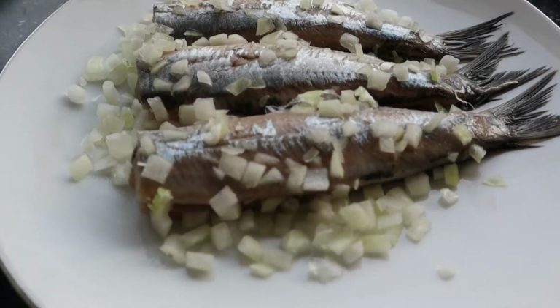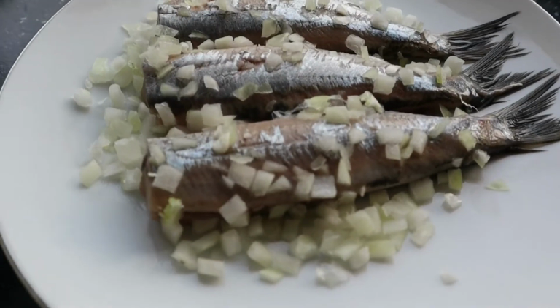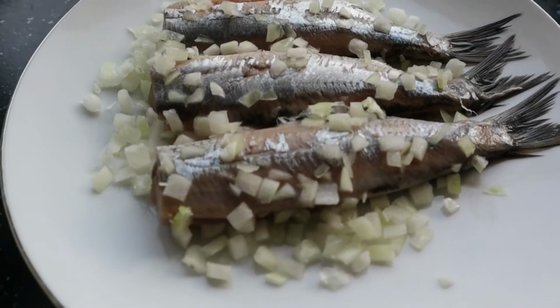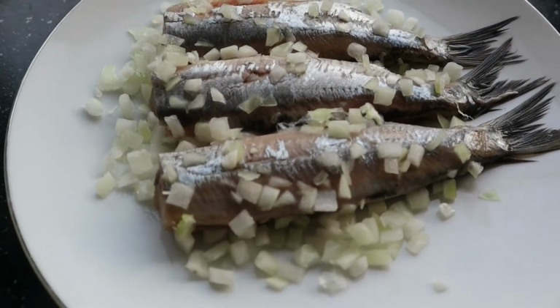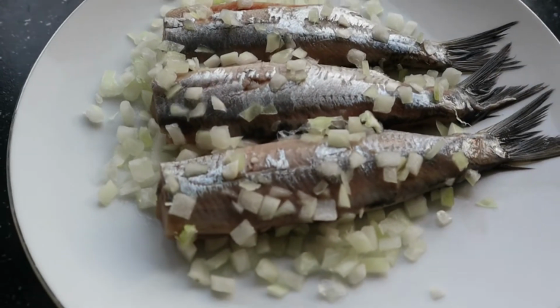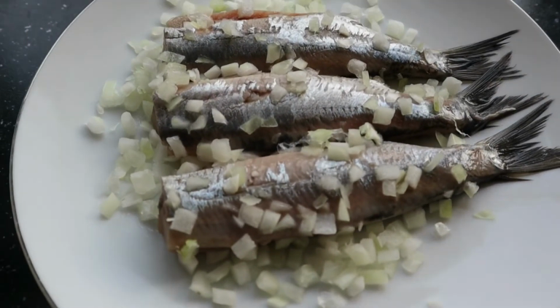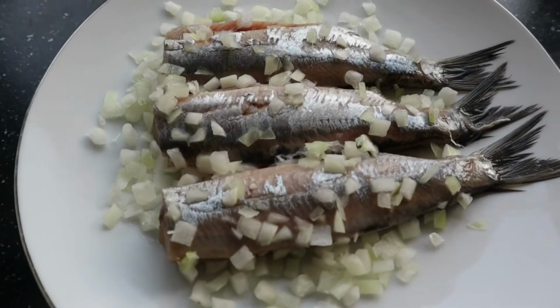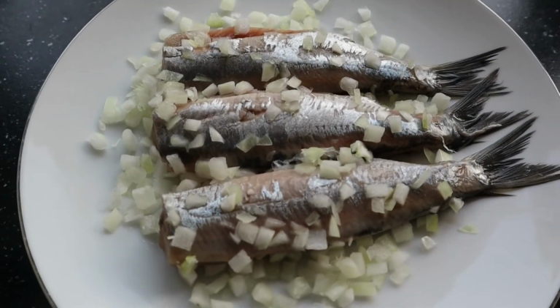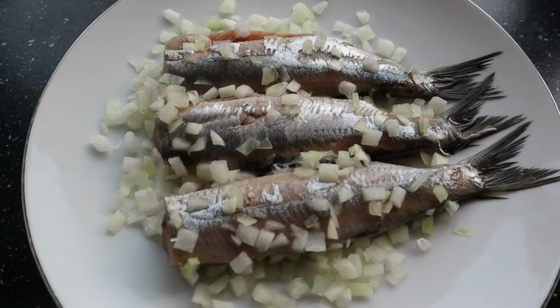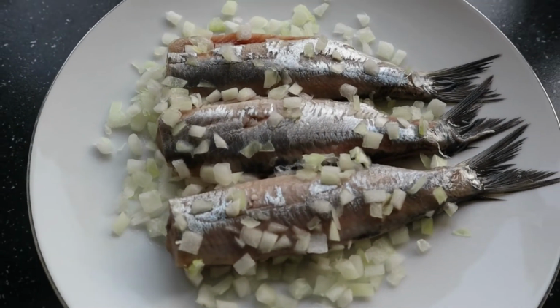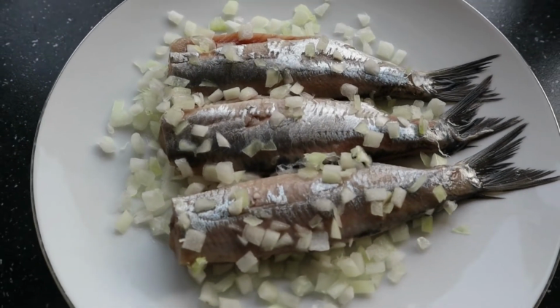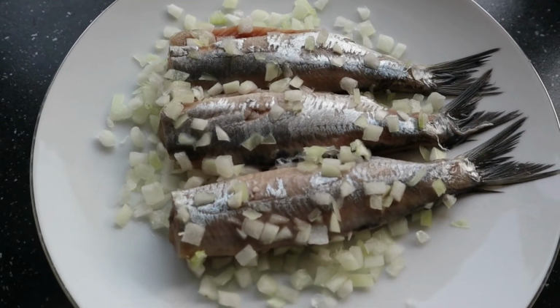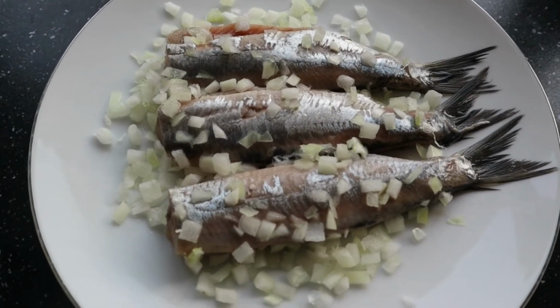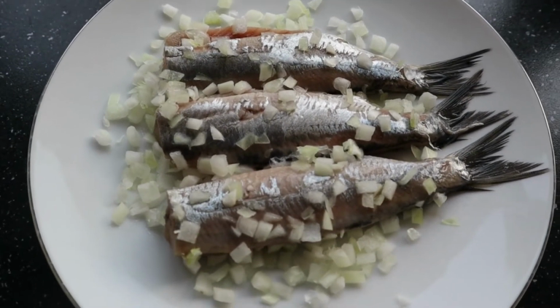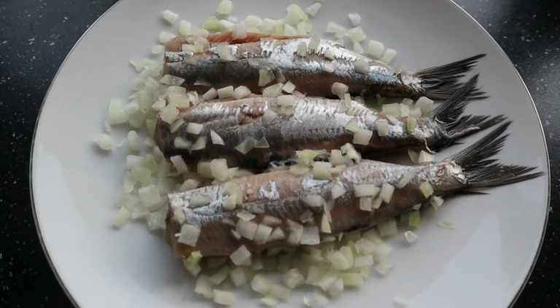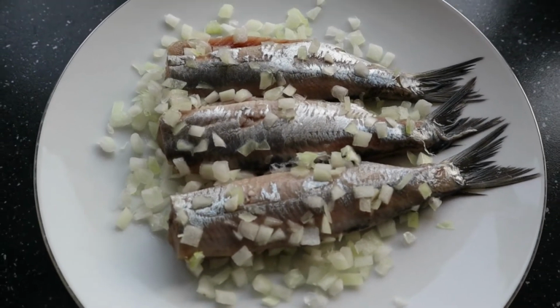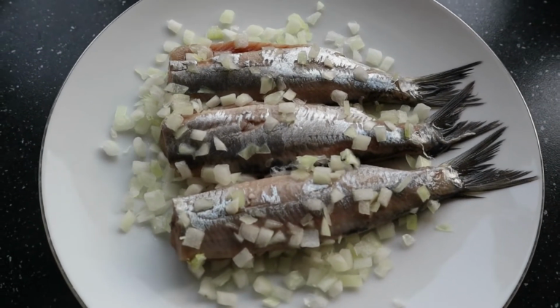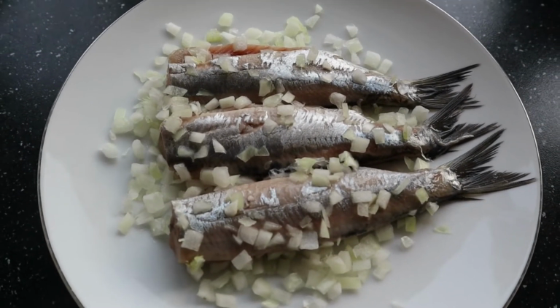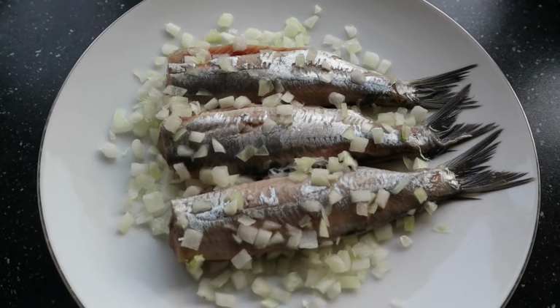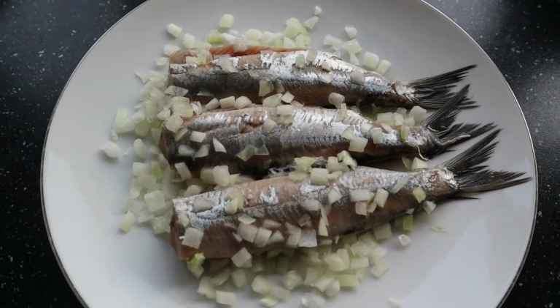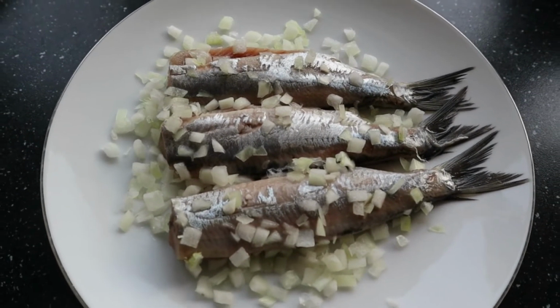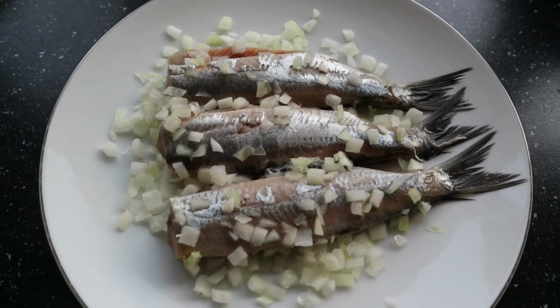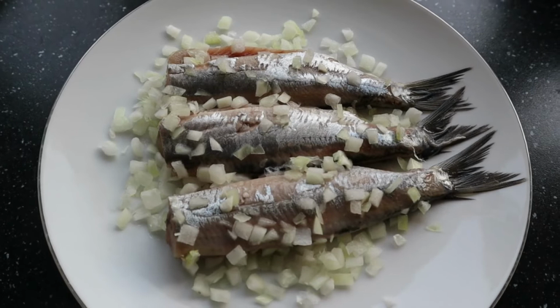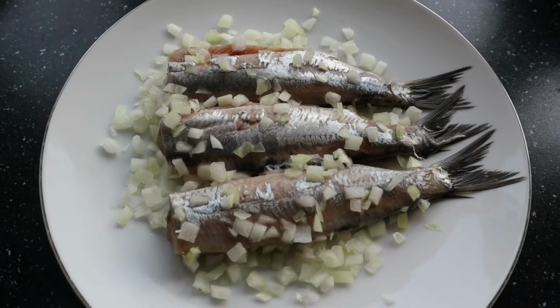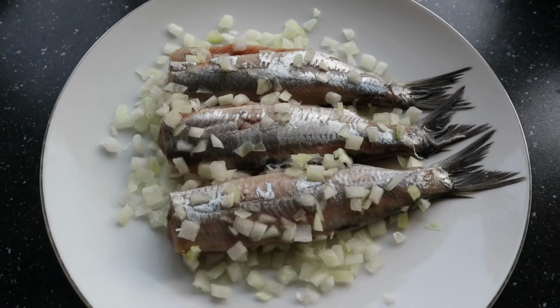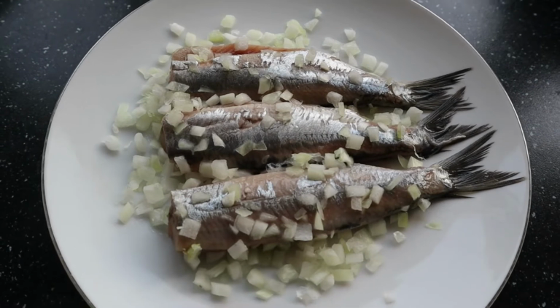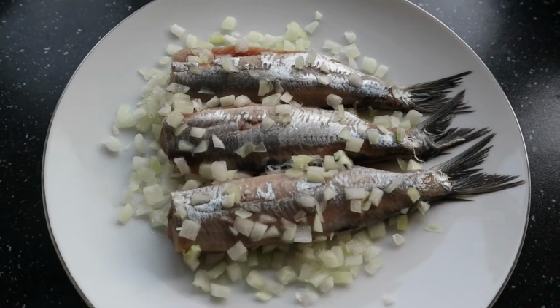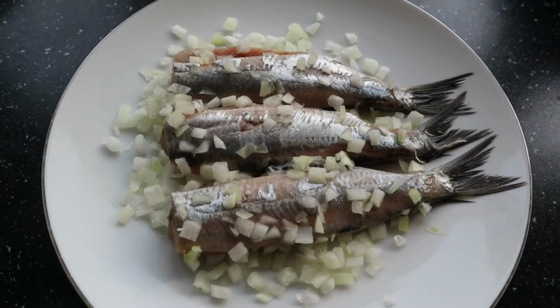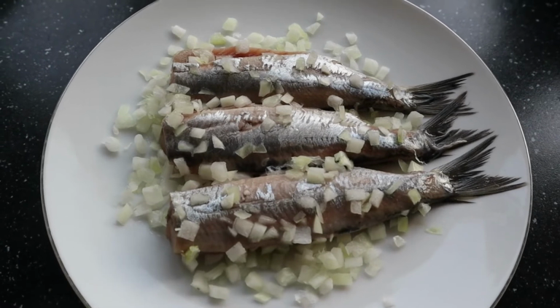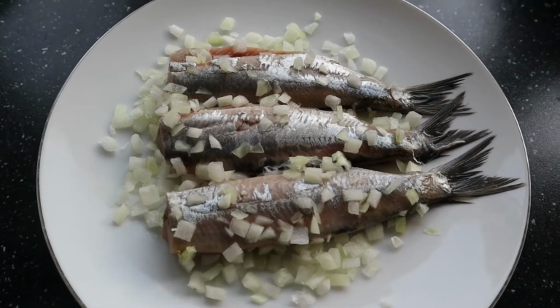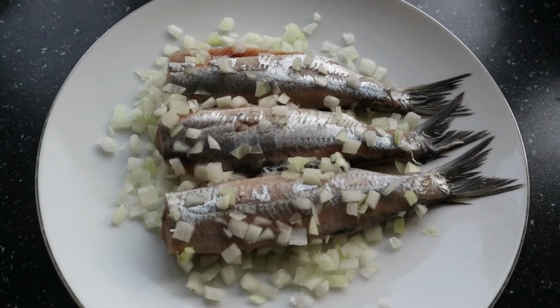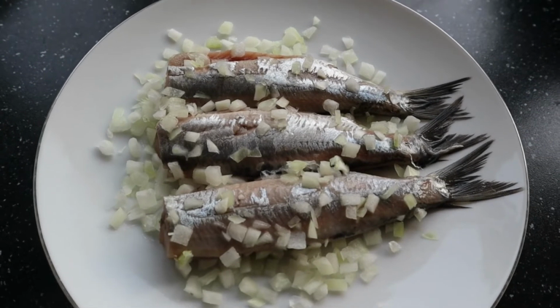These are the herrings, nicely covered with raw onions.